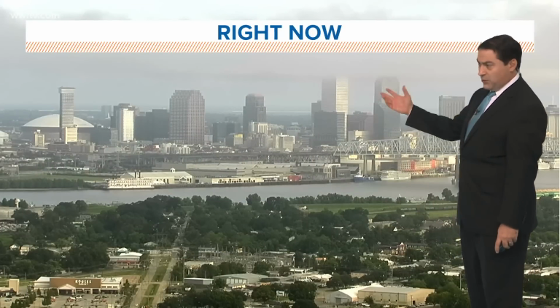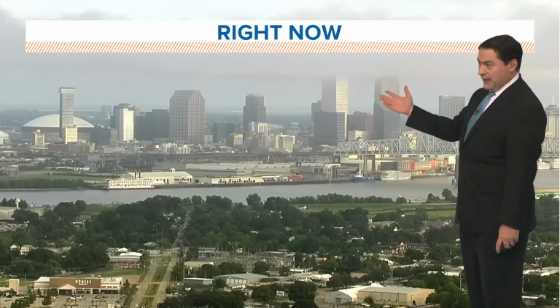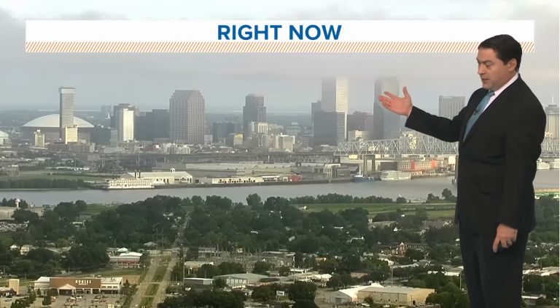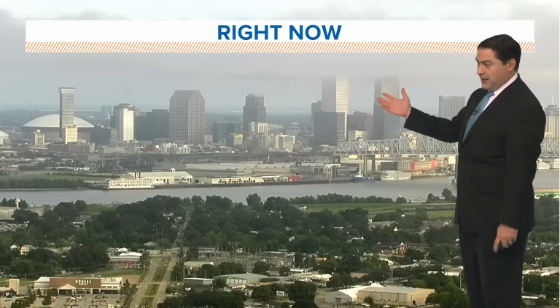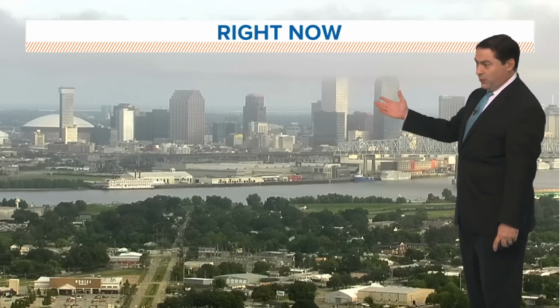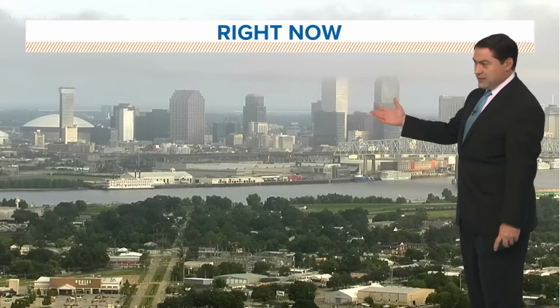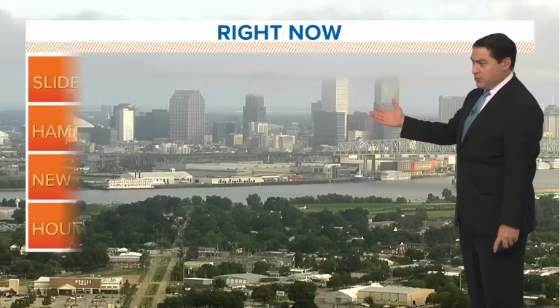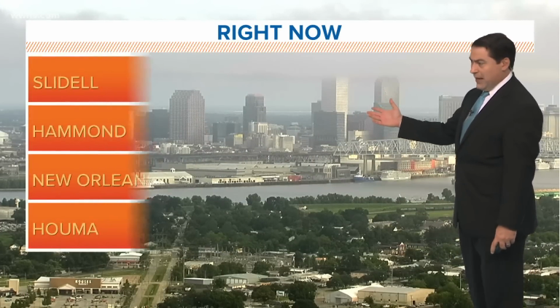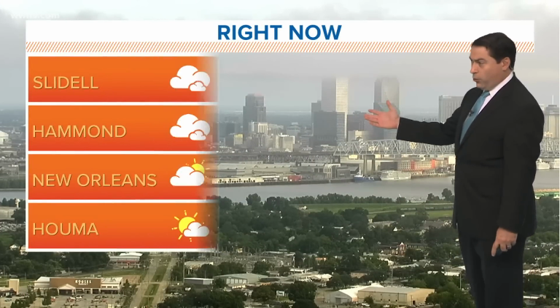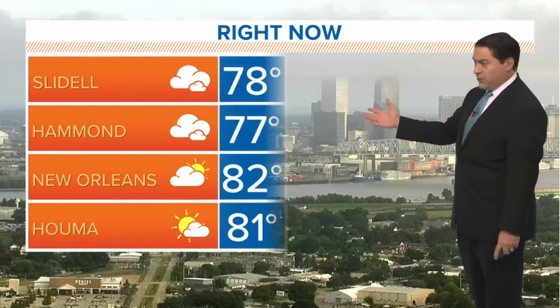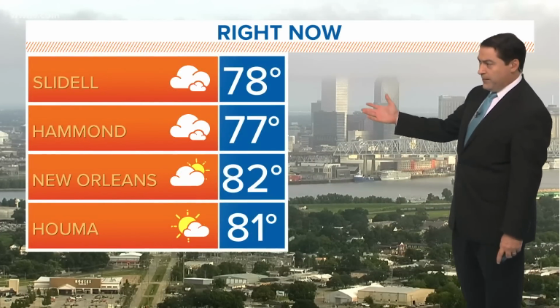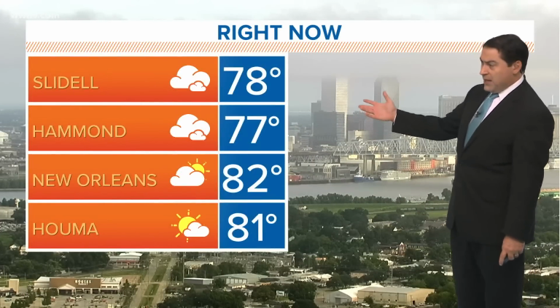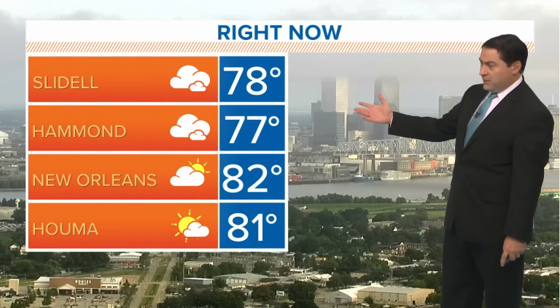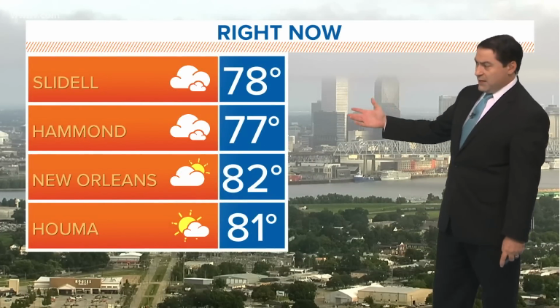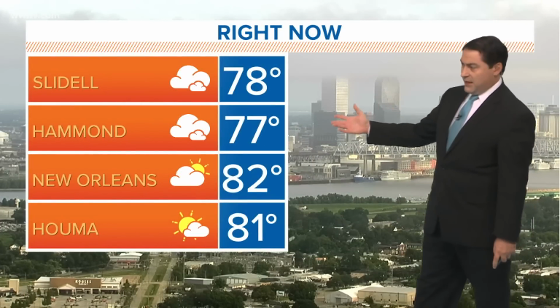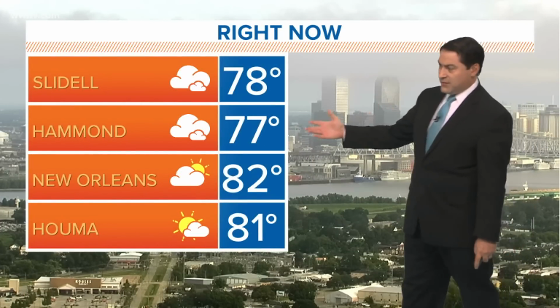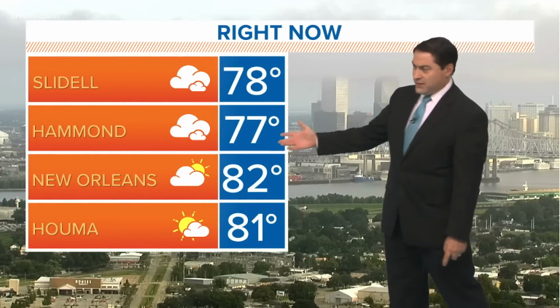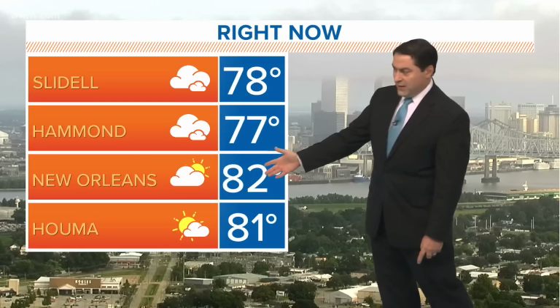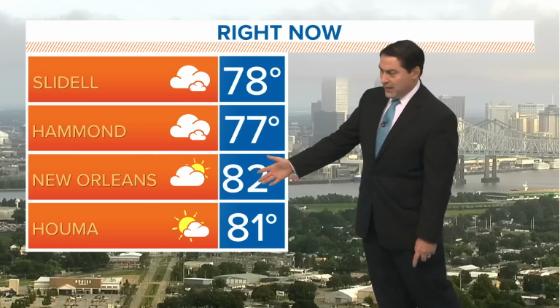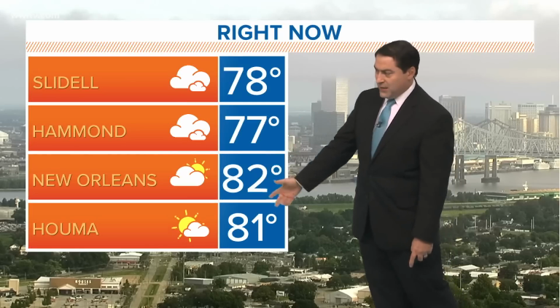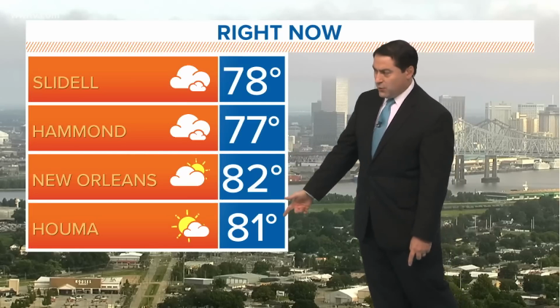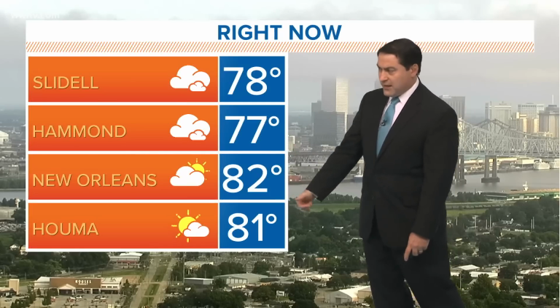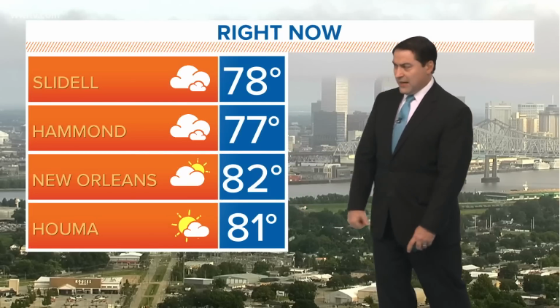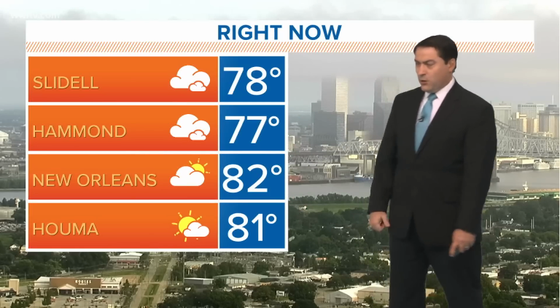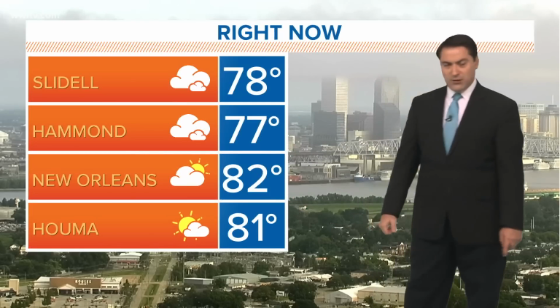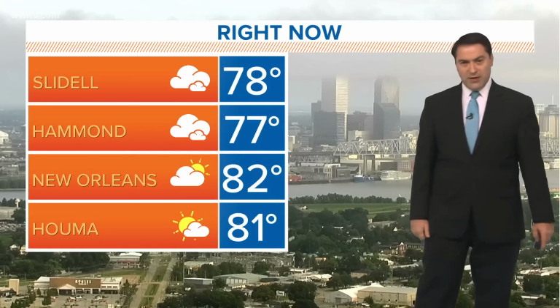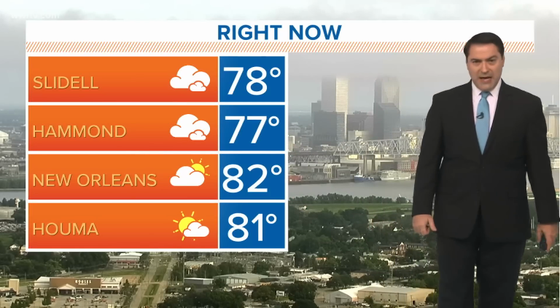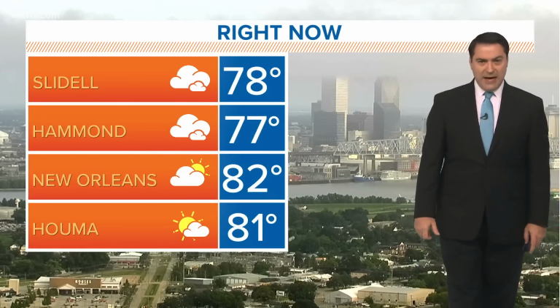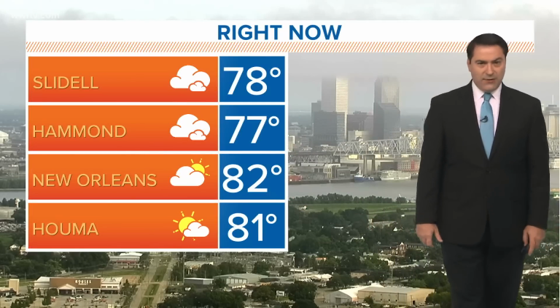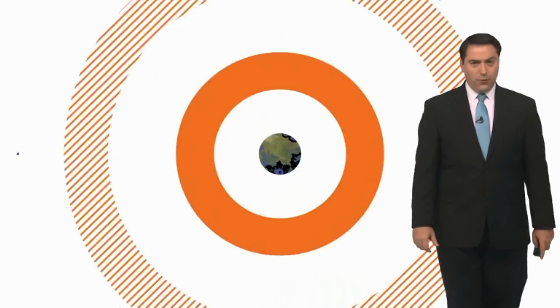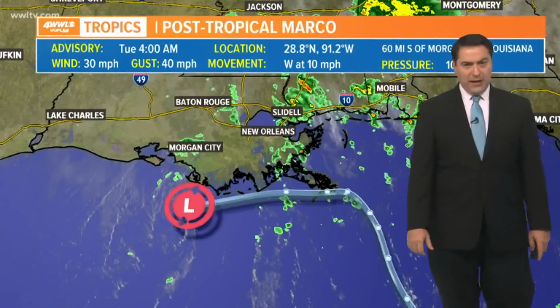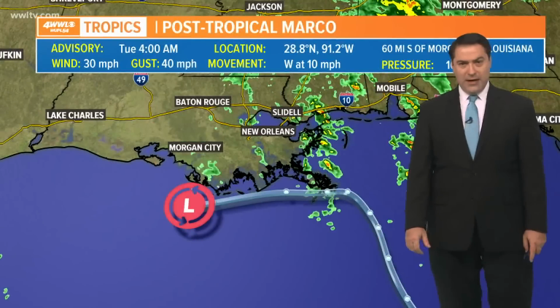Some low clouds coming in, otherwise not too bad — warm and humid. 78 in Slidell, 77 in Hammond, 82 in town, and 81 degrees down in the Houma area.